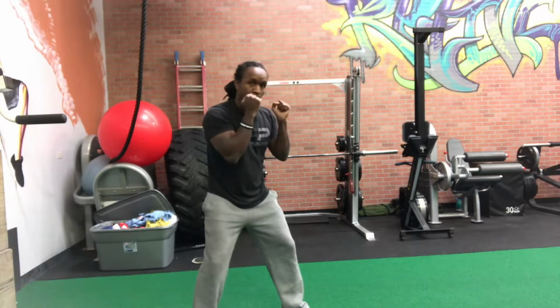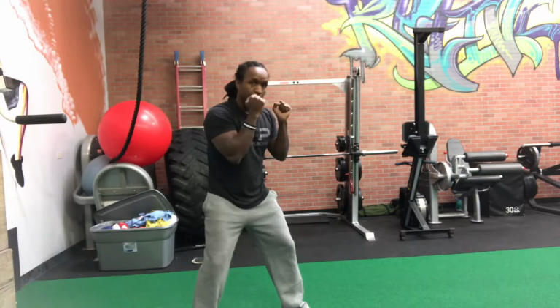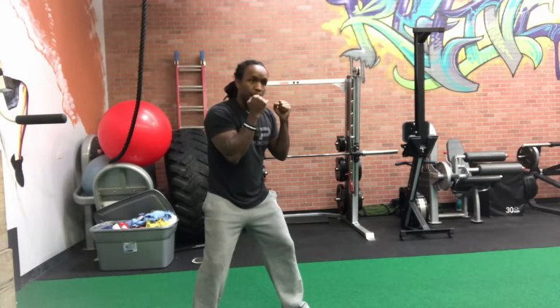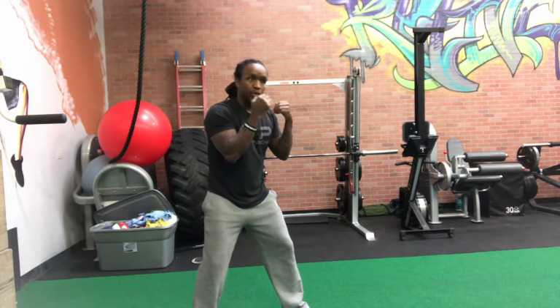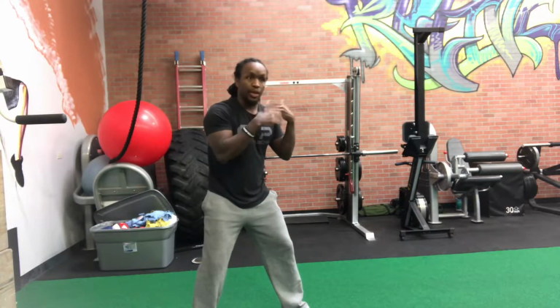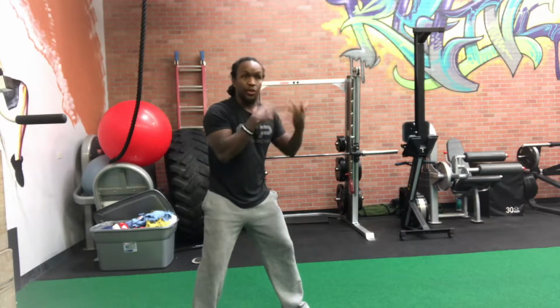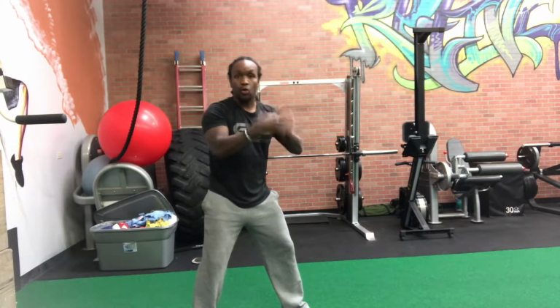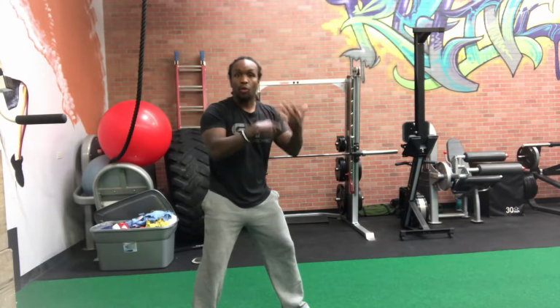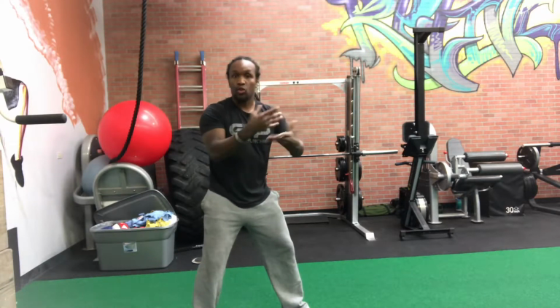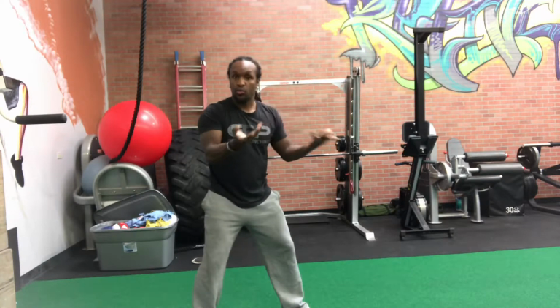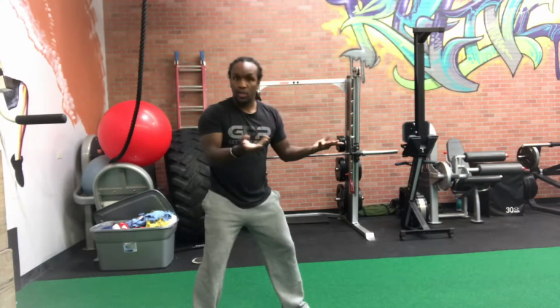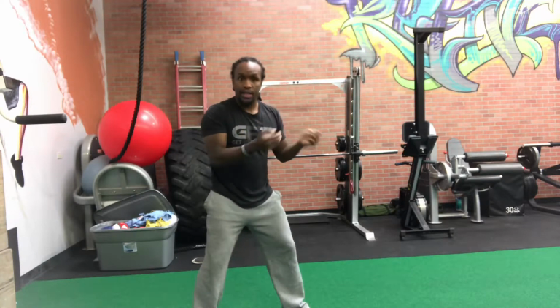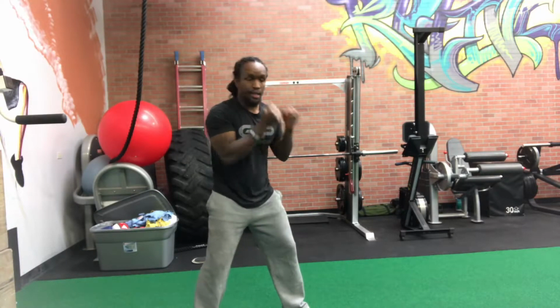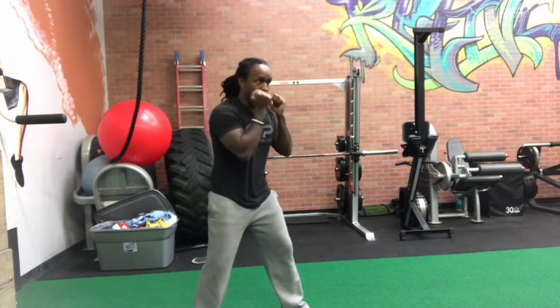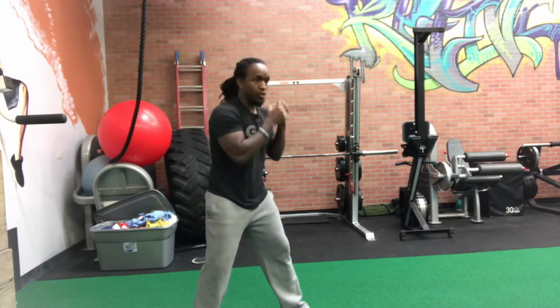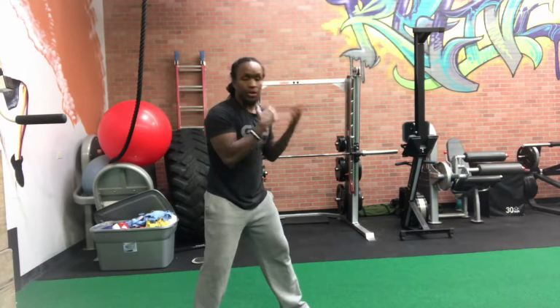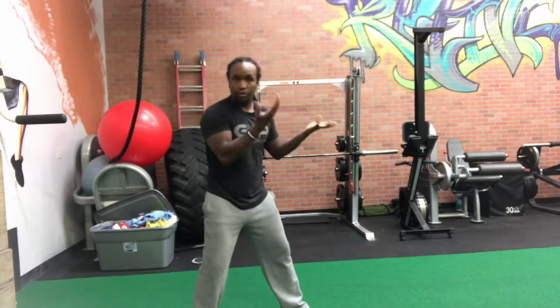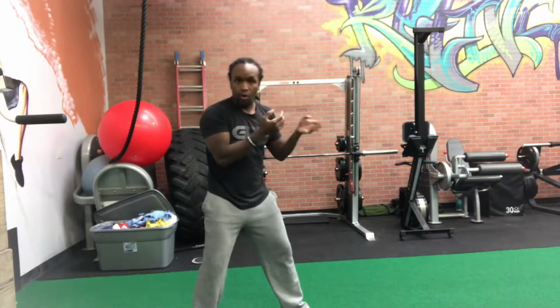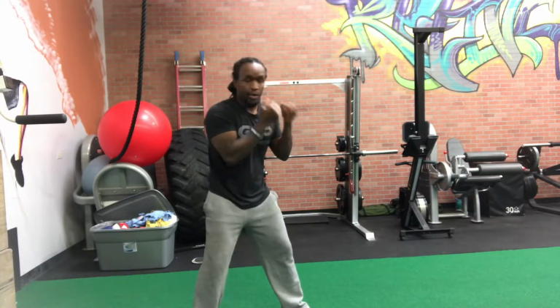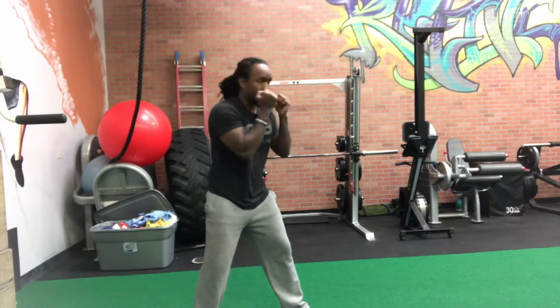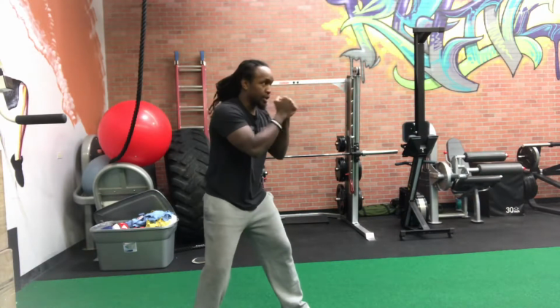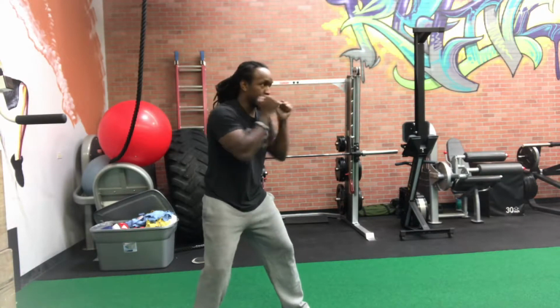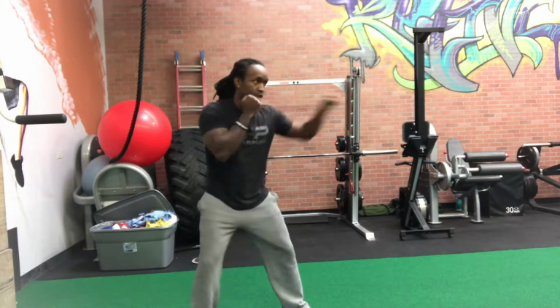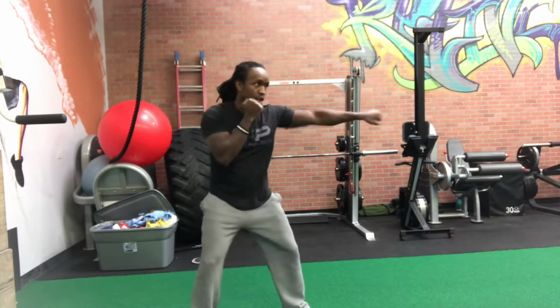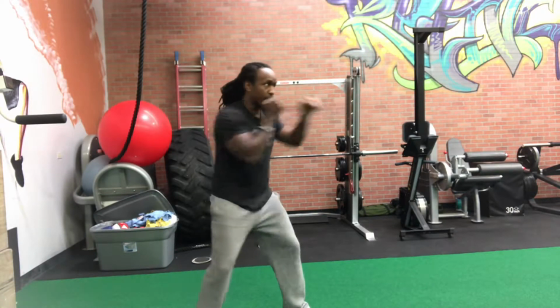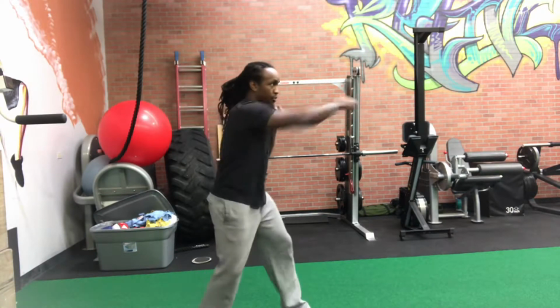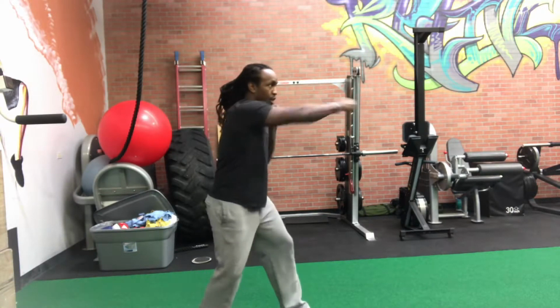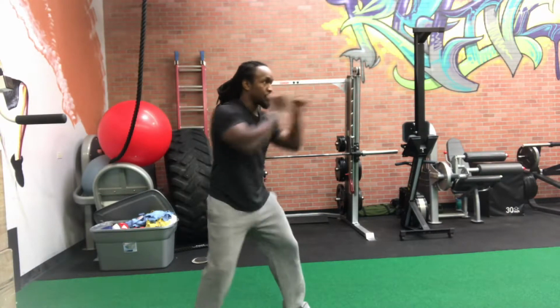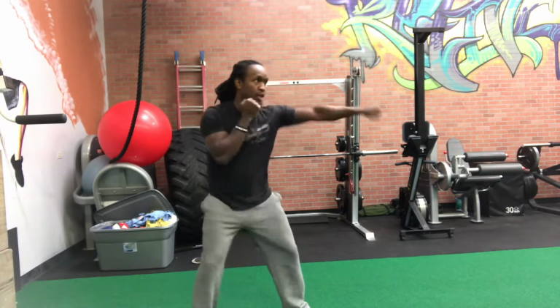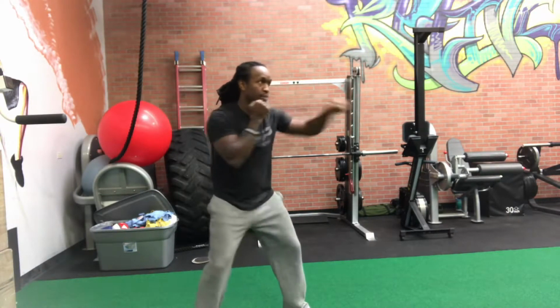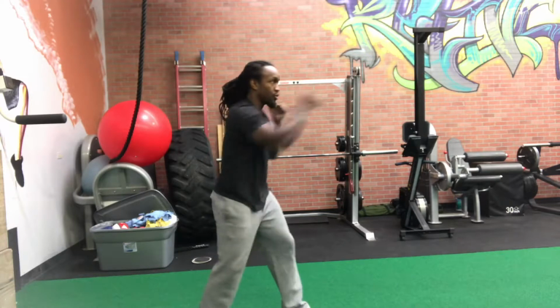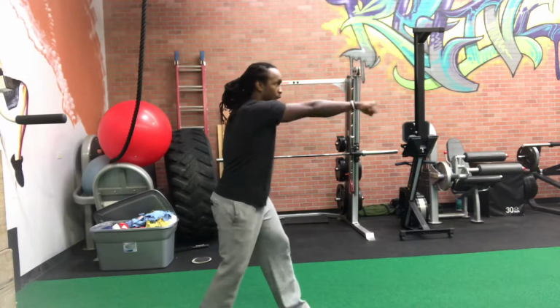You can throw multiple sets of it — four punches. Jab, cross, jab, cross.